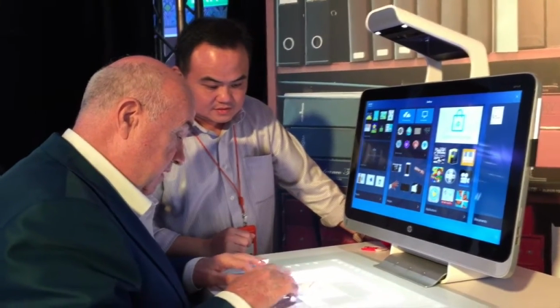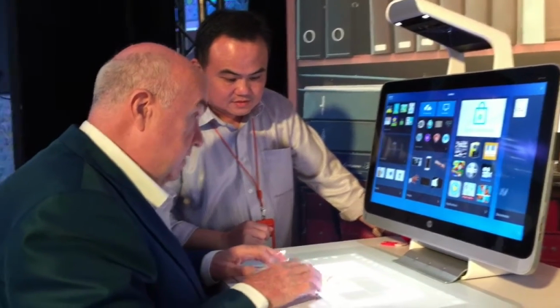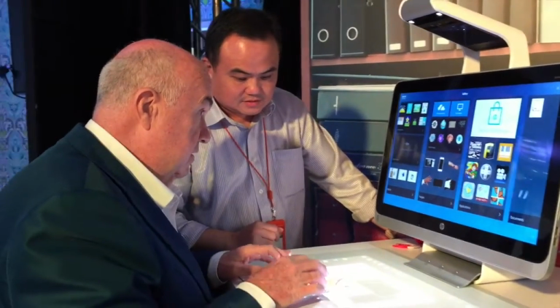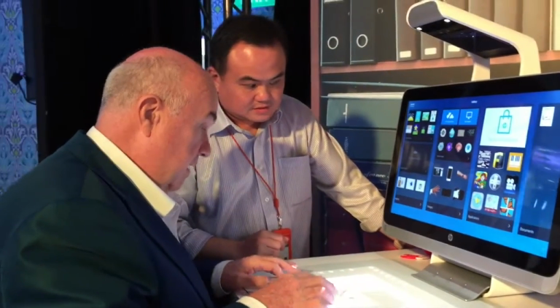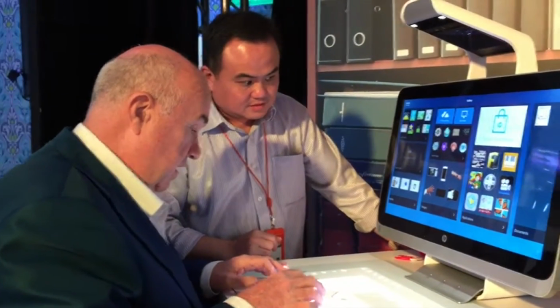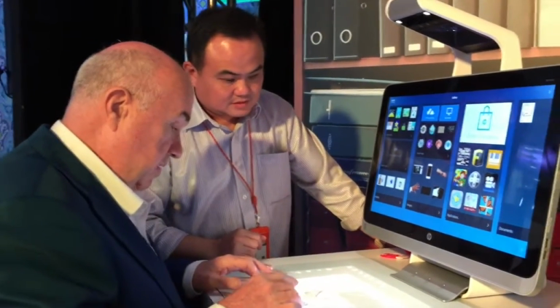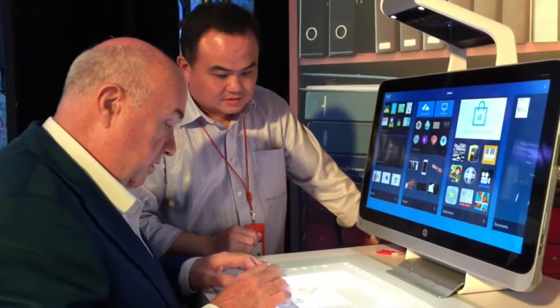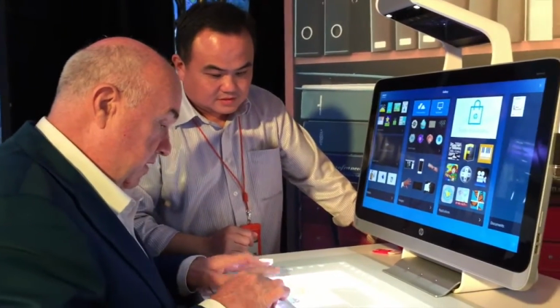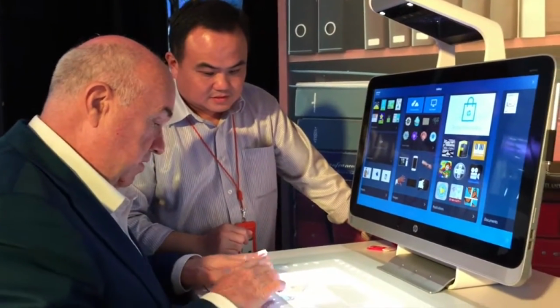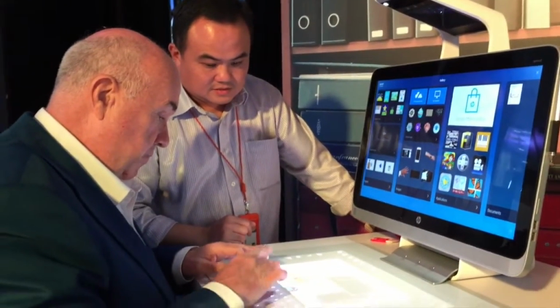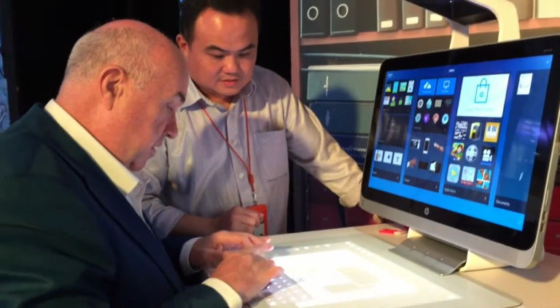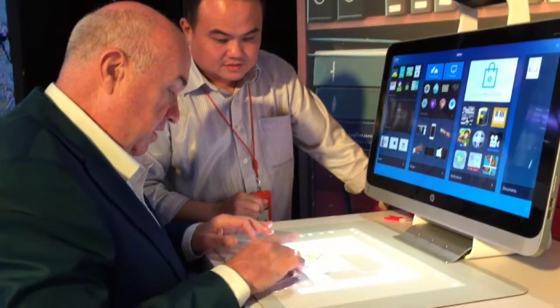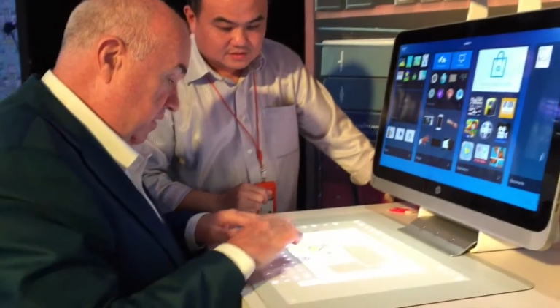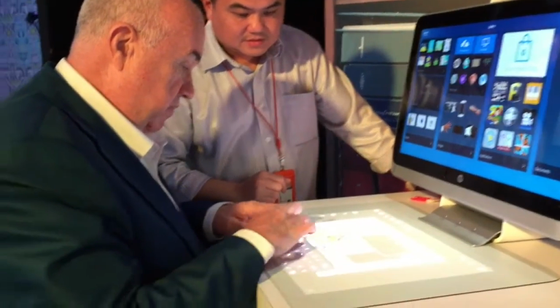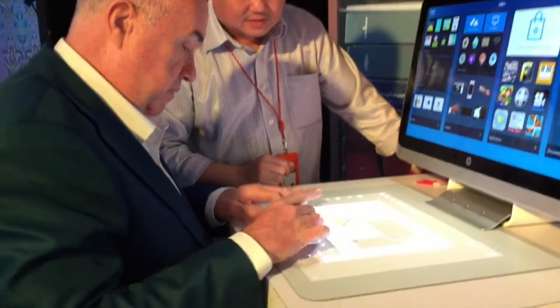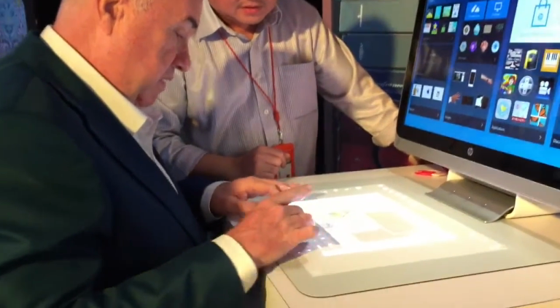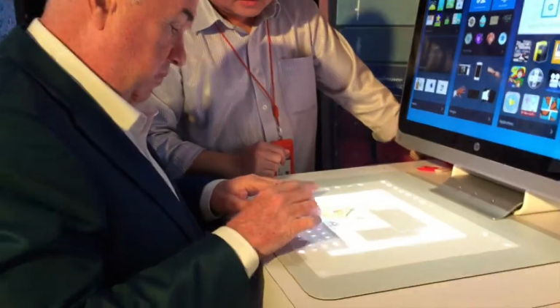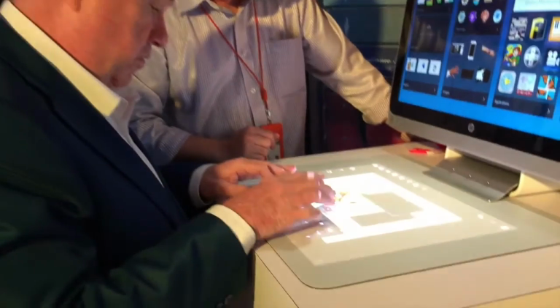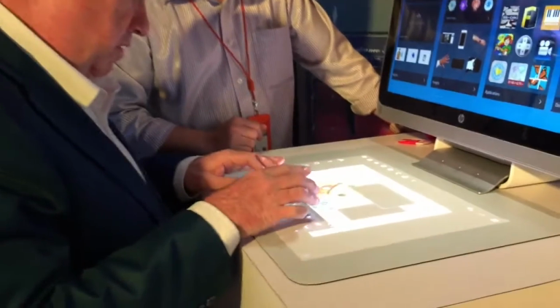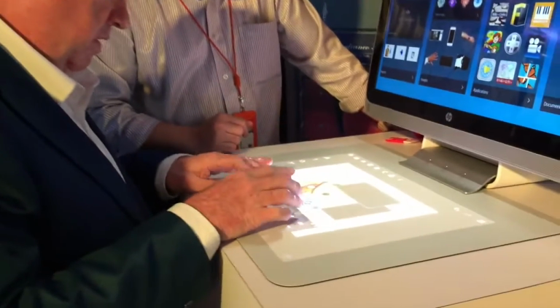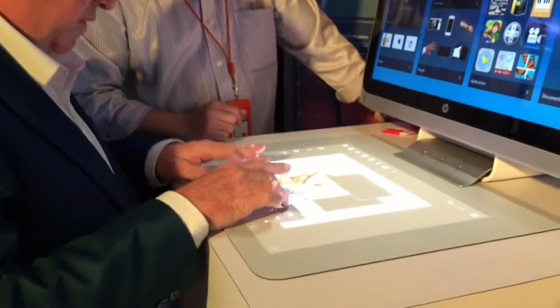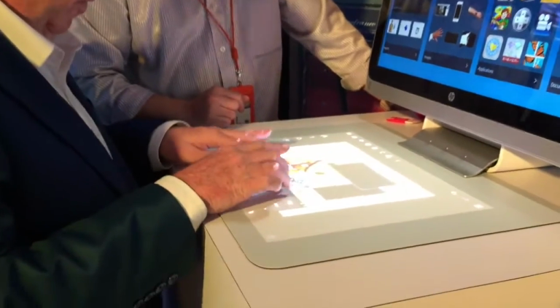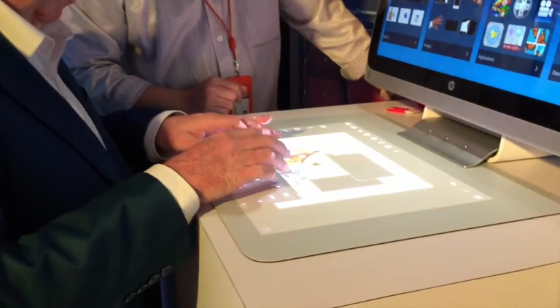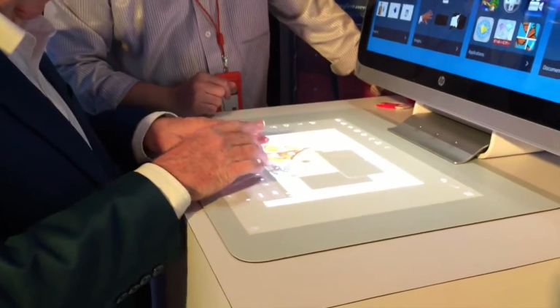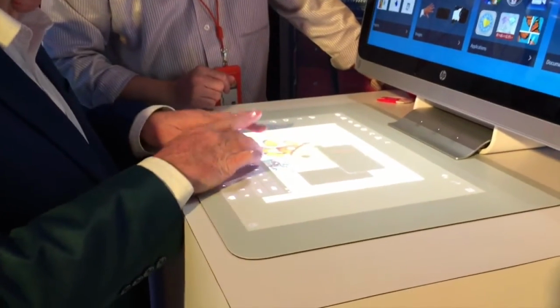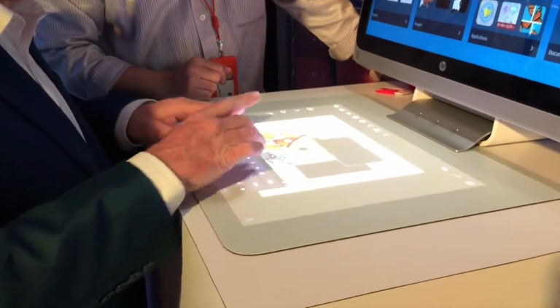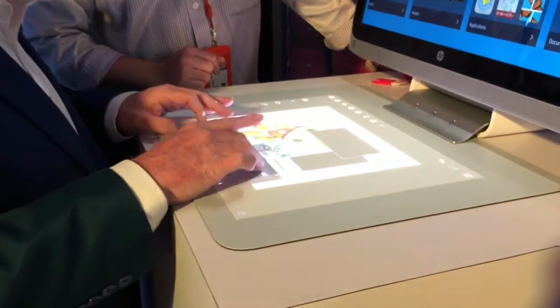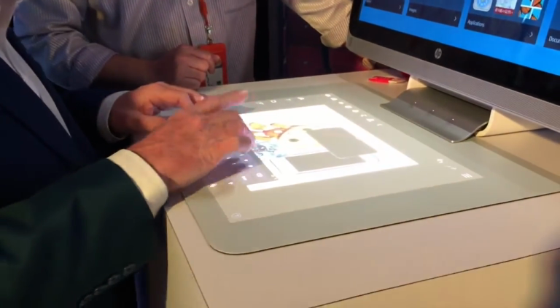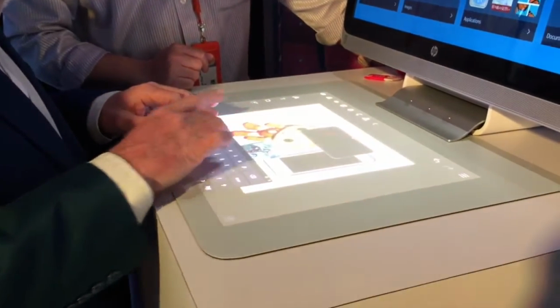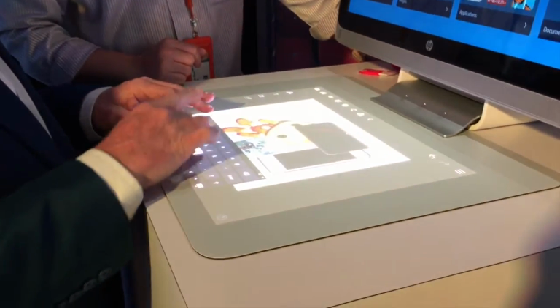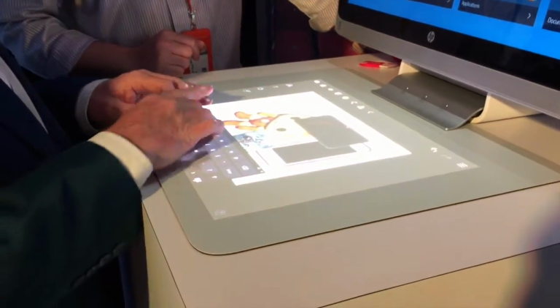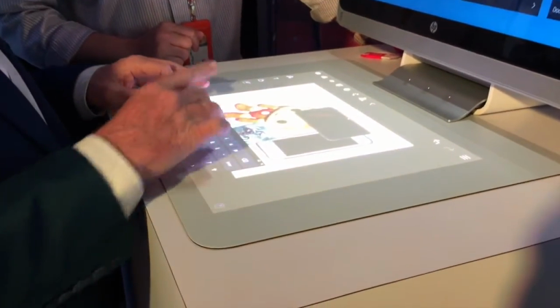Hello, Chris Griffith here. I've been trying out HP's new wonder computer, Sprout.